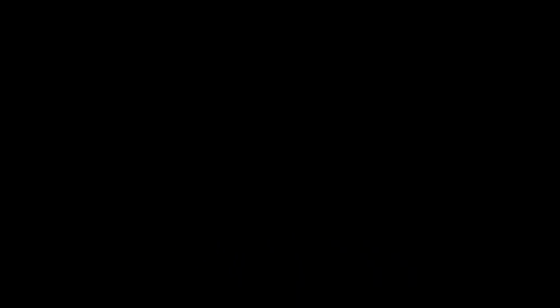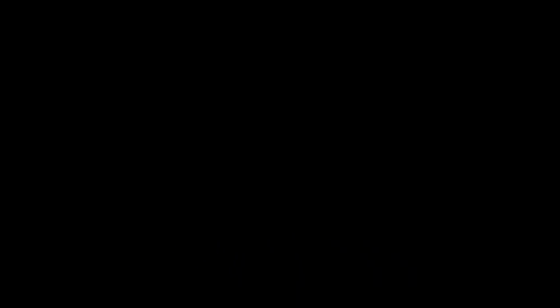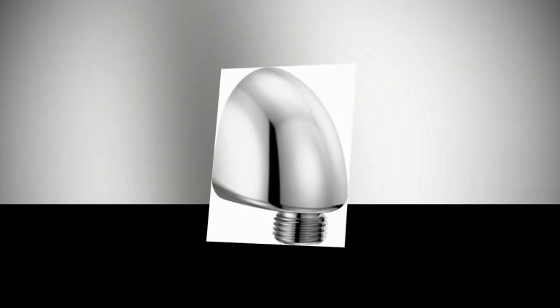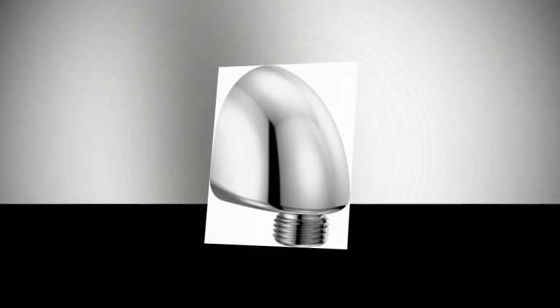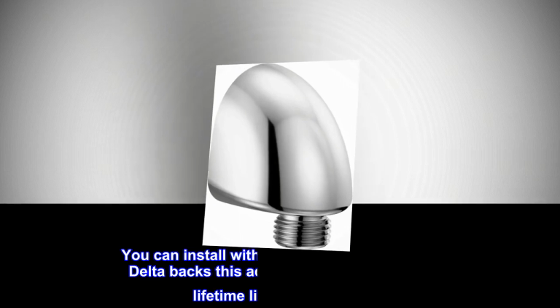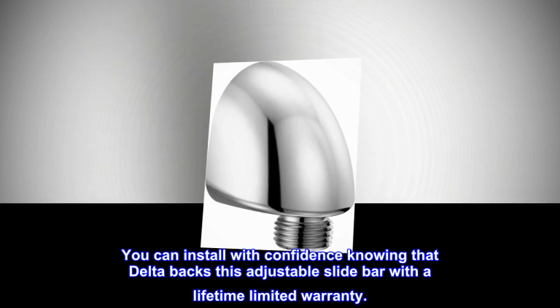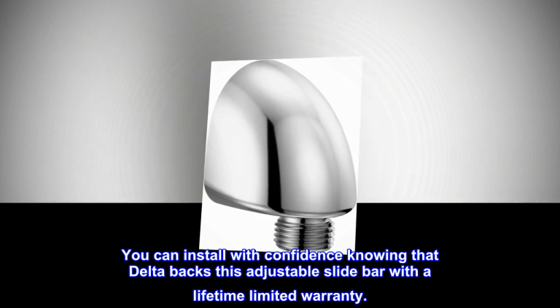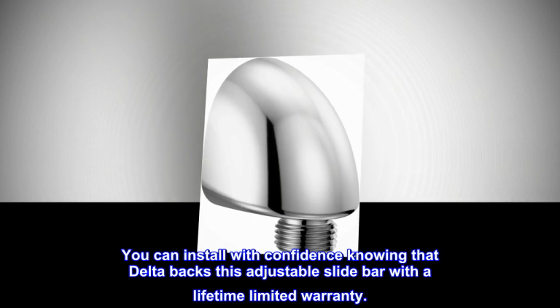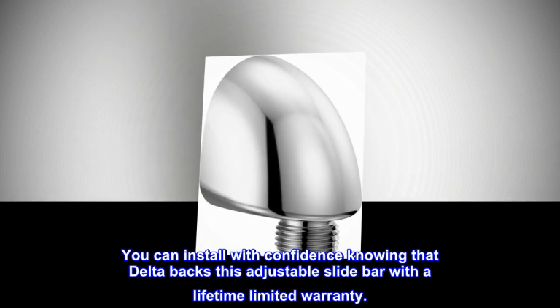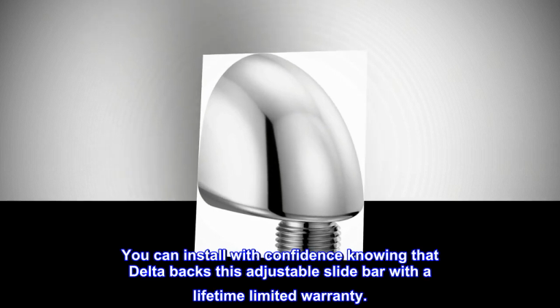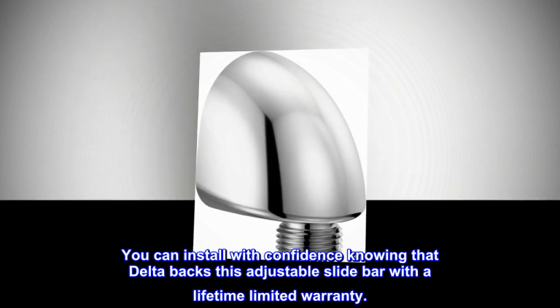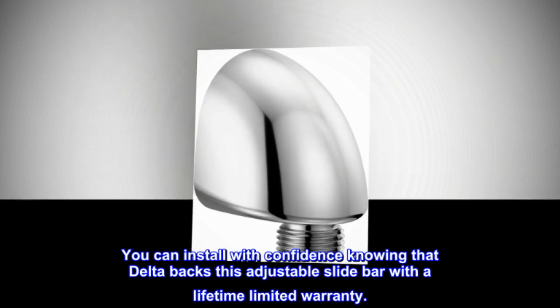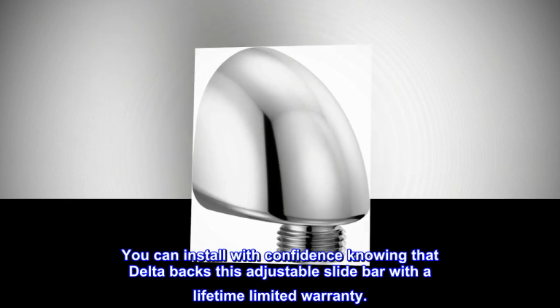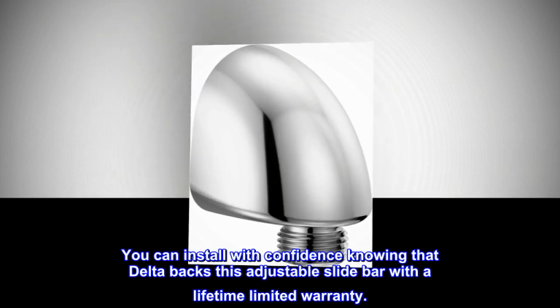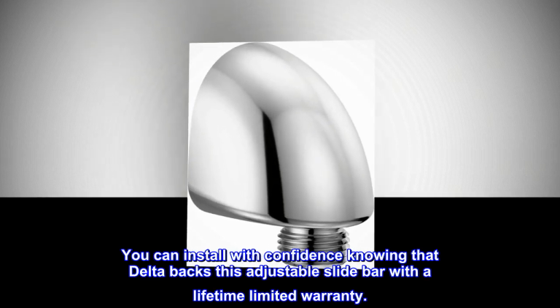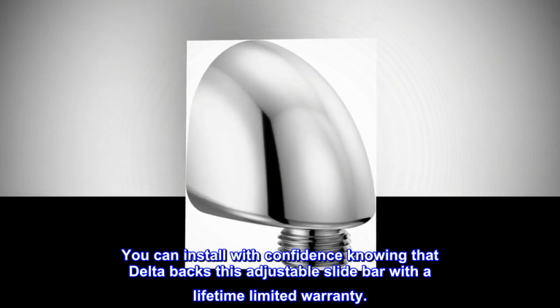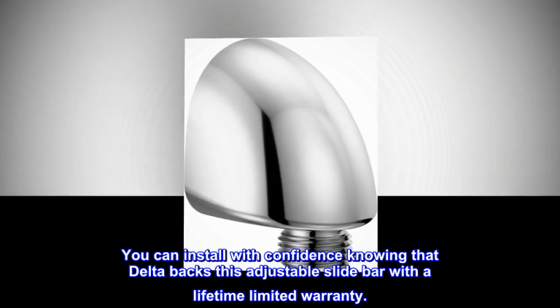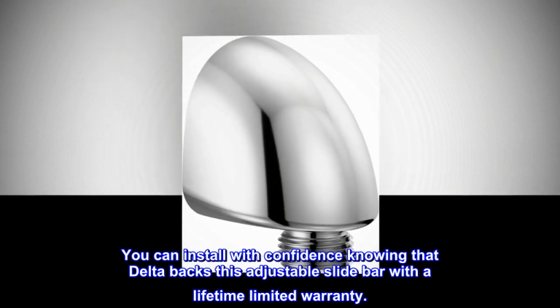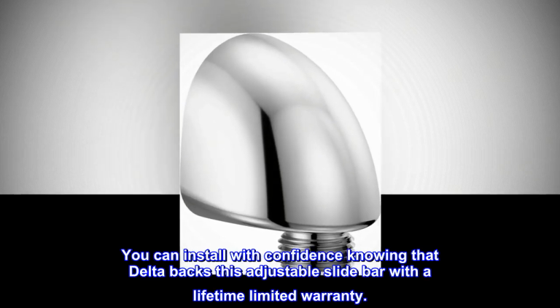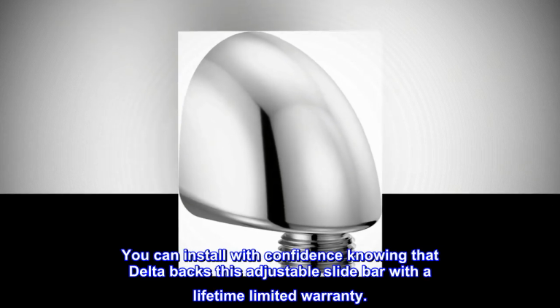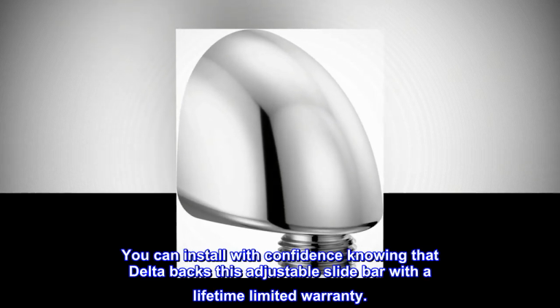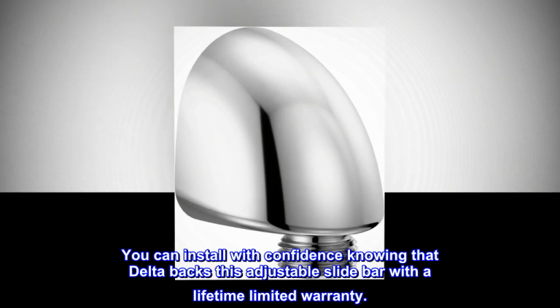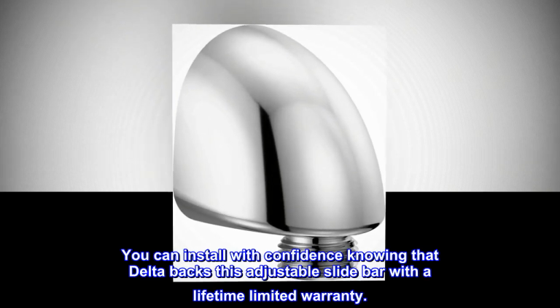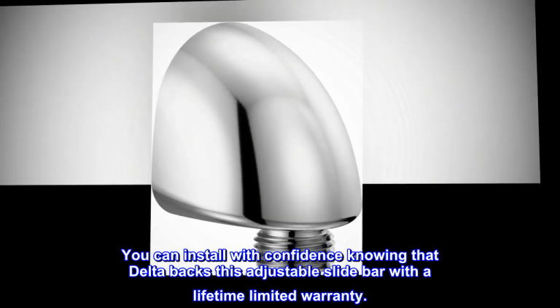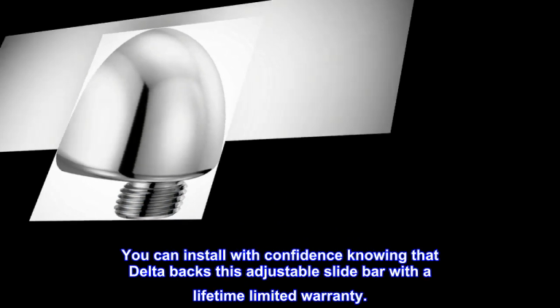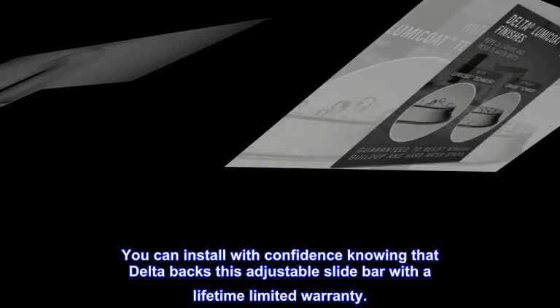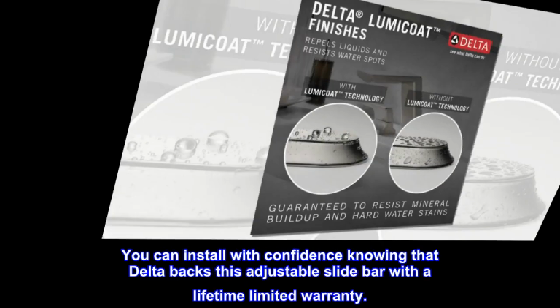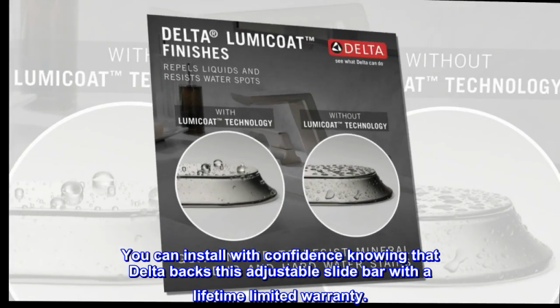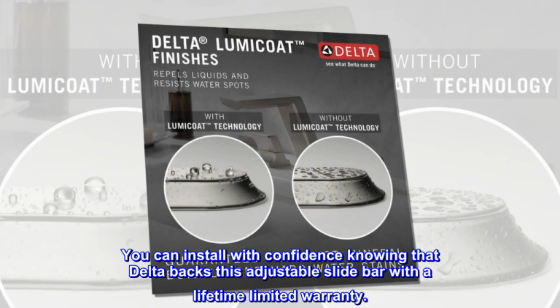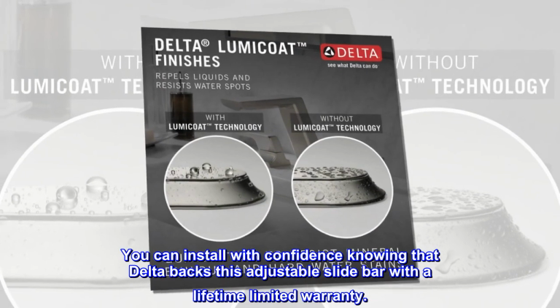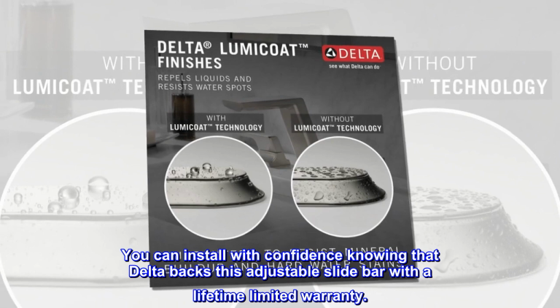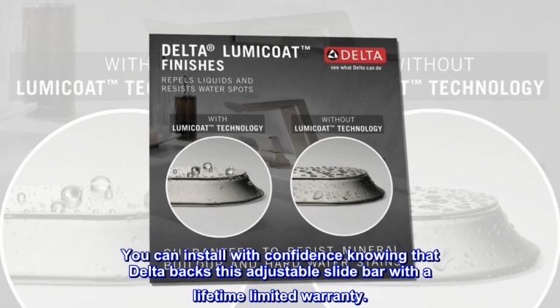You can install with confidence knowing that Delta backs this adjustable slide bar with a lifetime limited warranty.